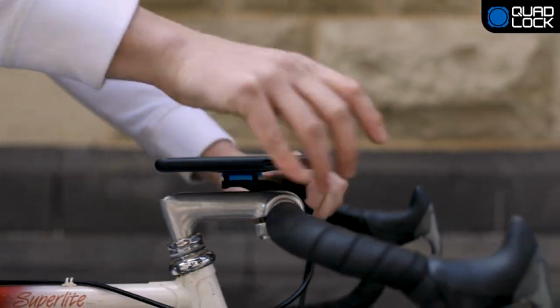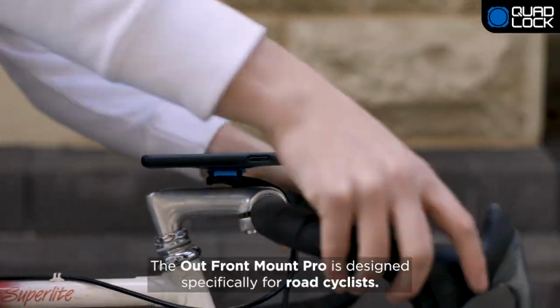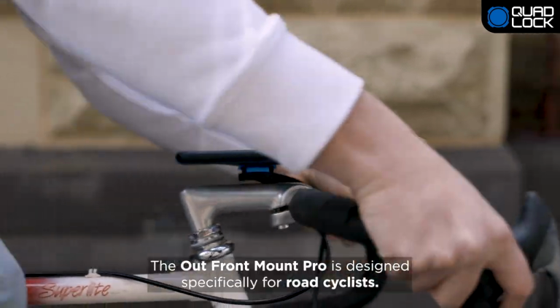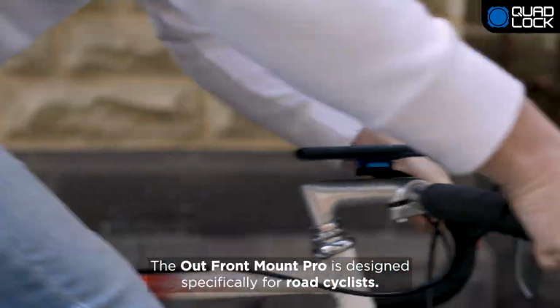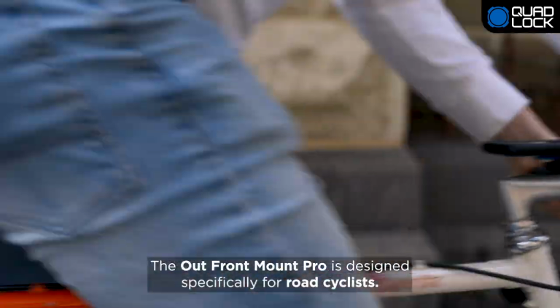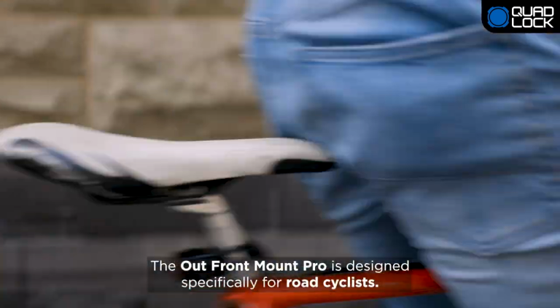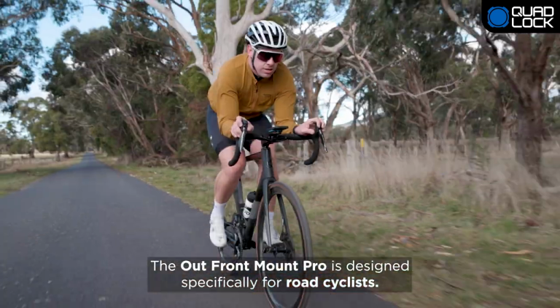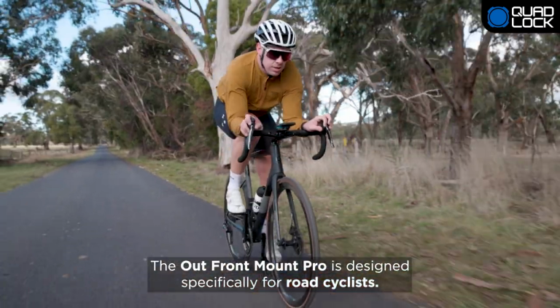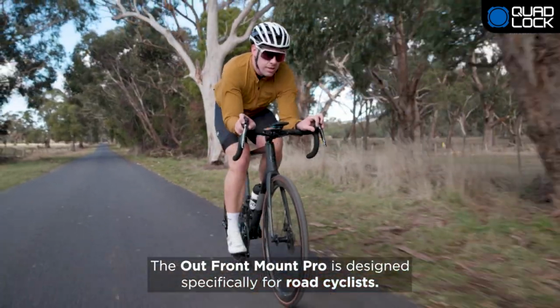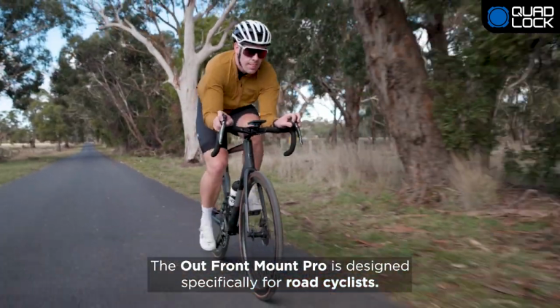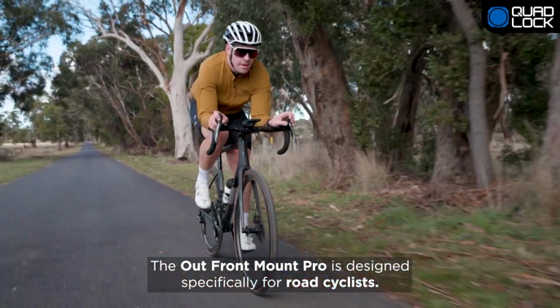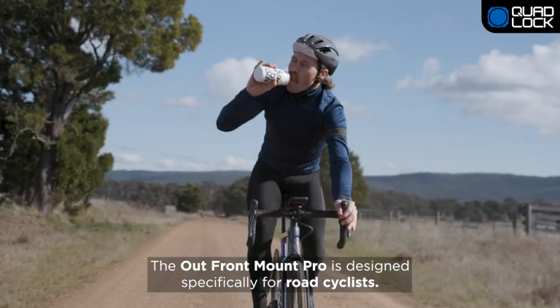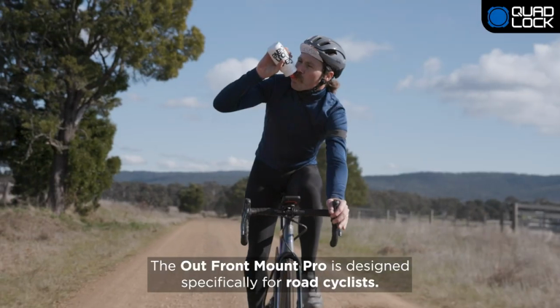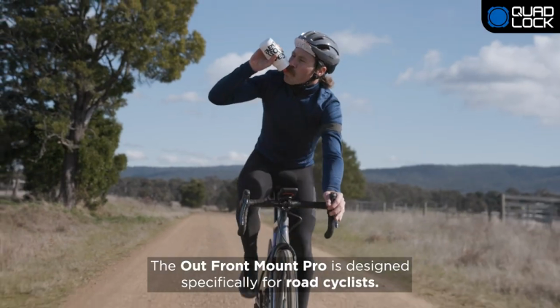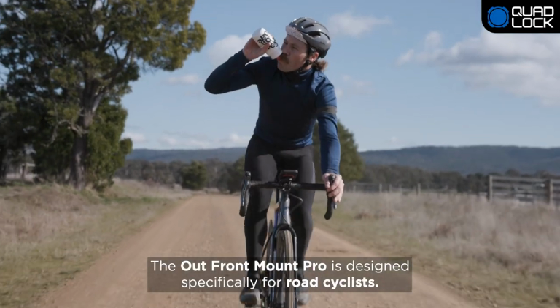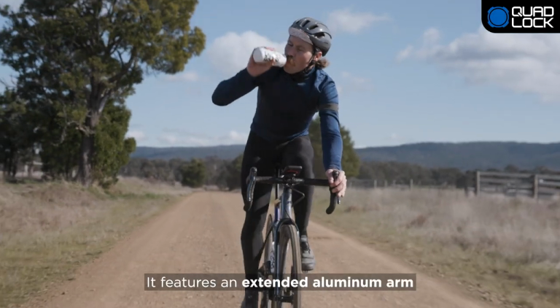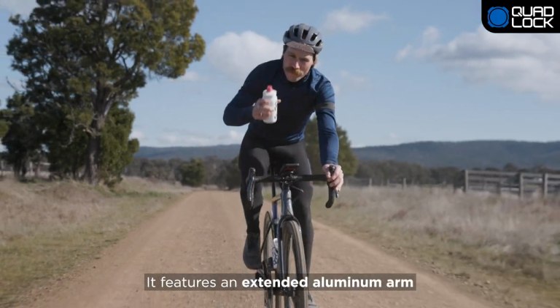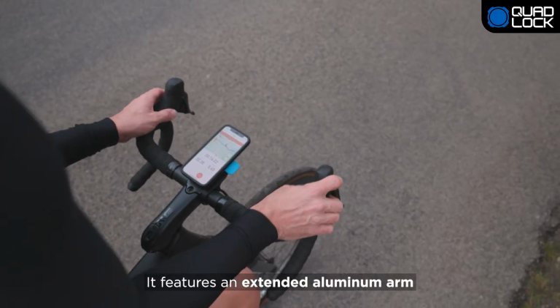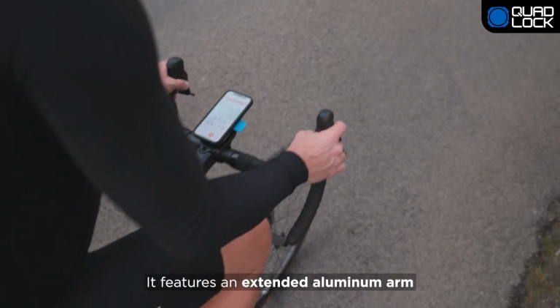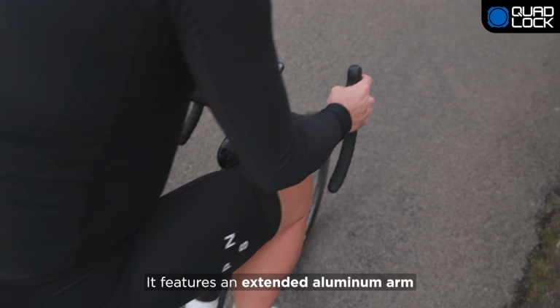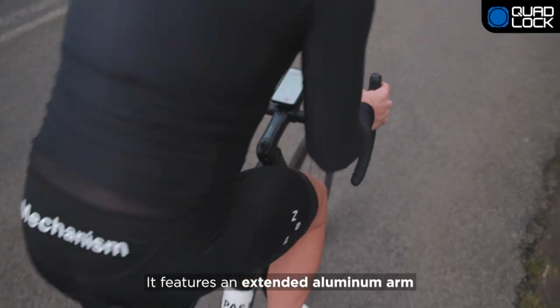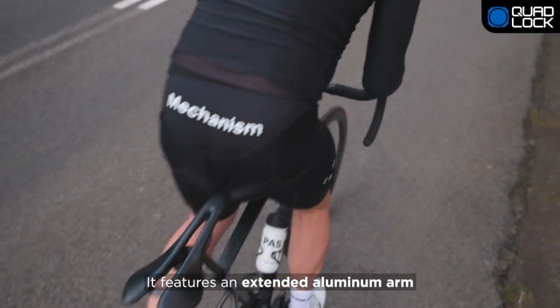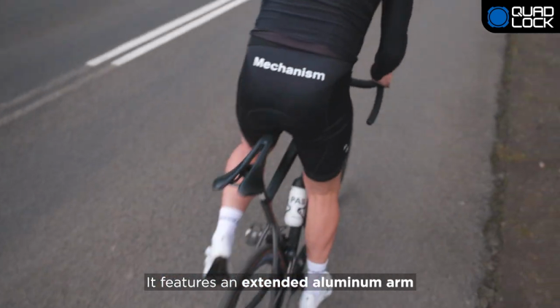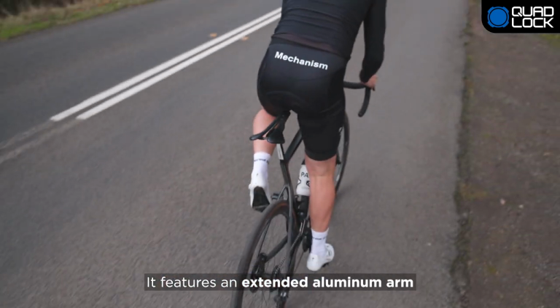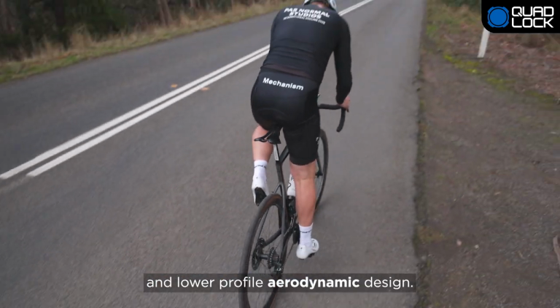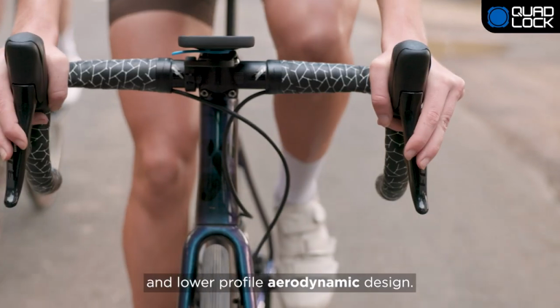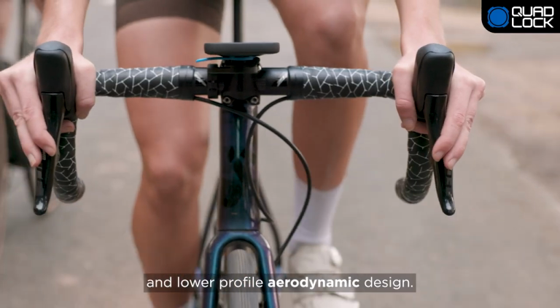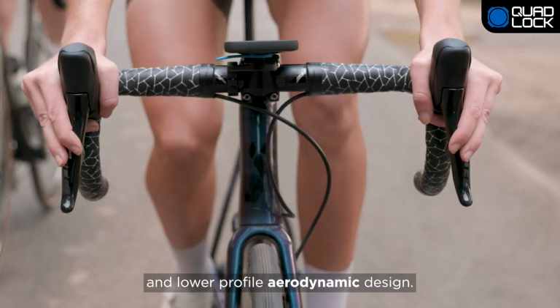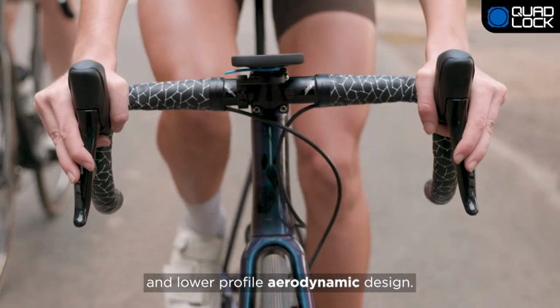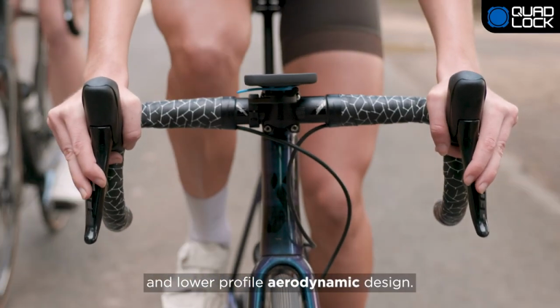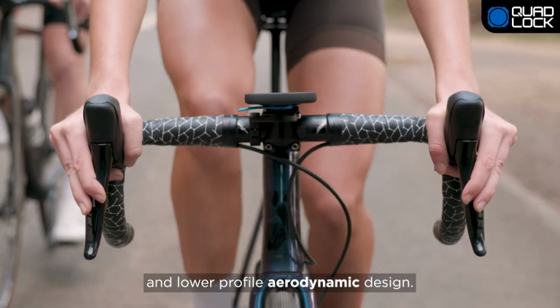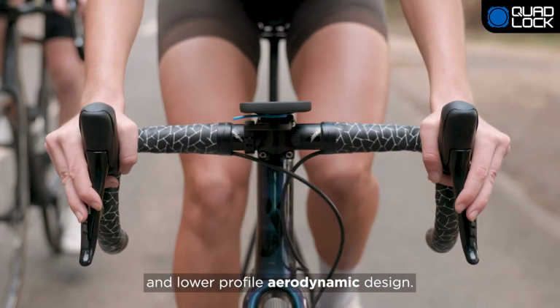The Outfront Mount Pro is designed specifically for road cyclists. It features an extended aluminum arm and lower profile aerodynamic design.